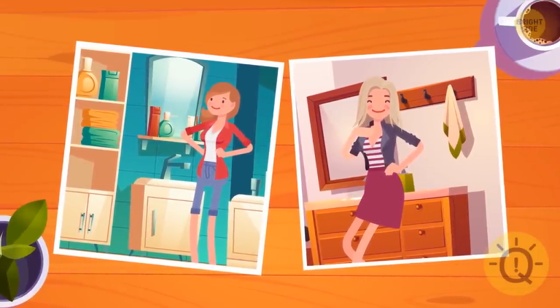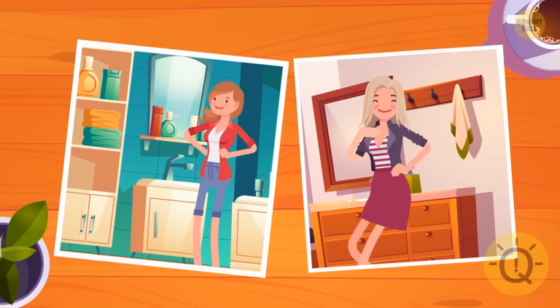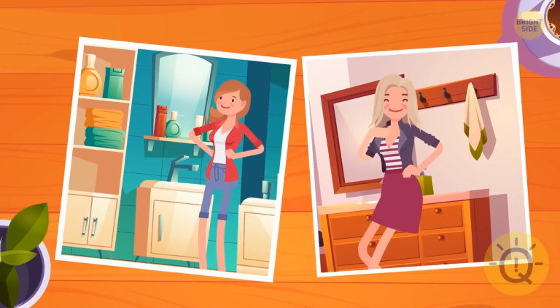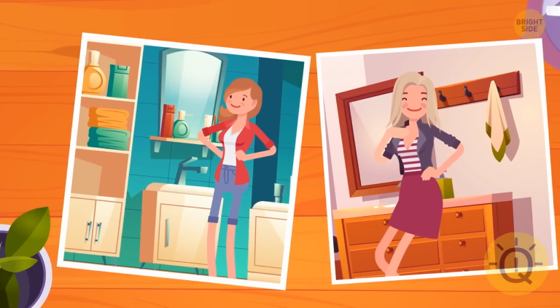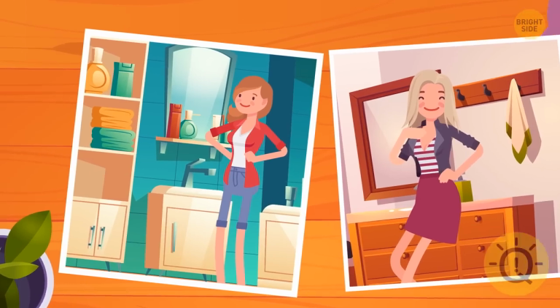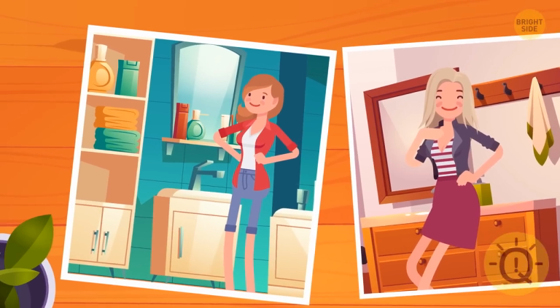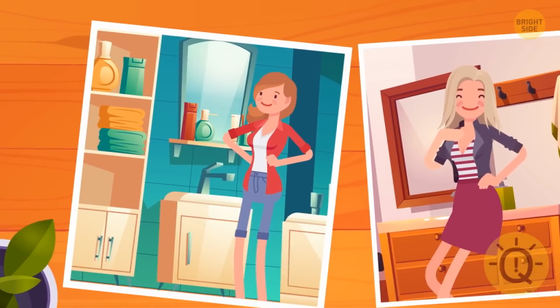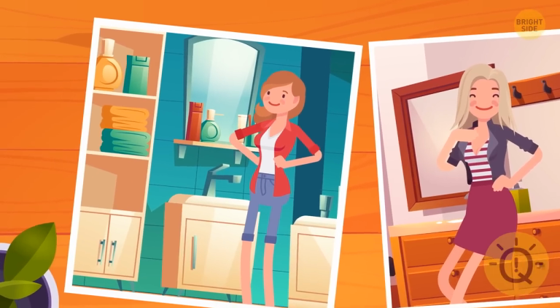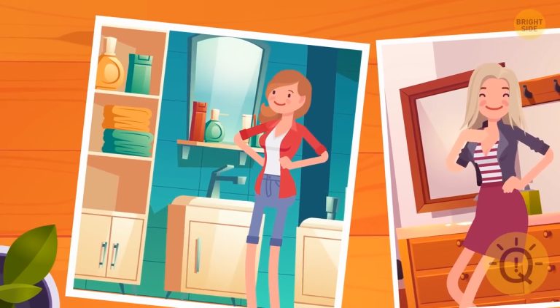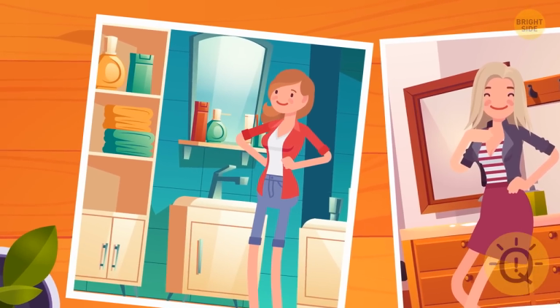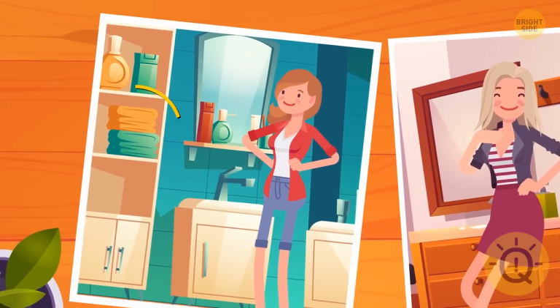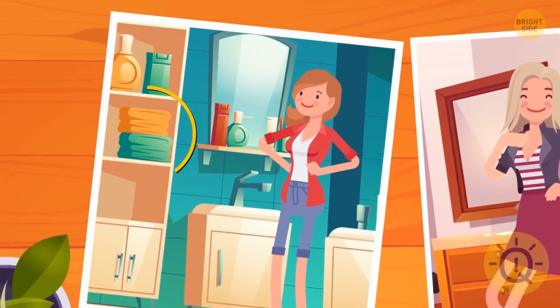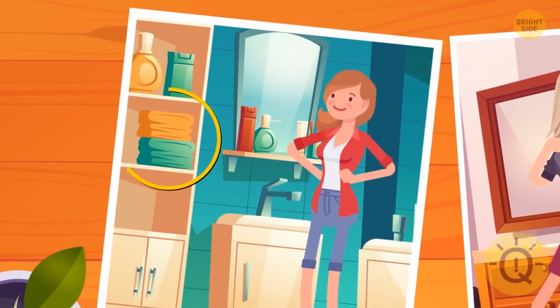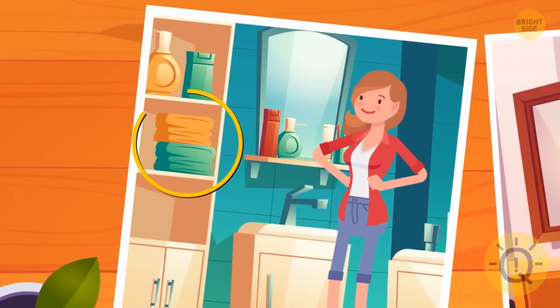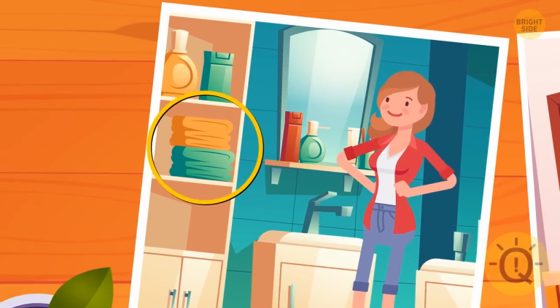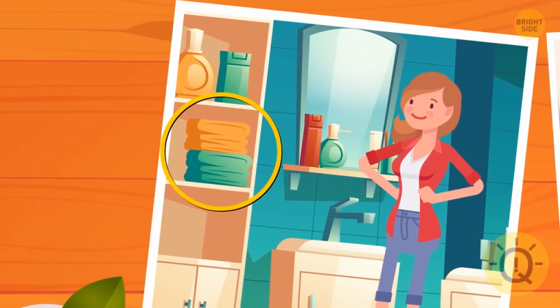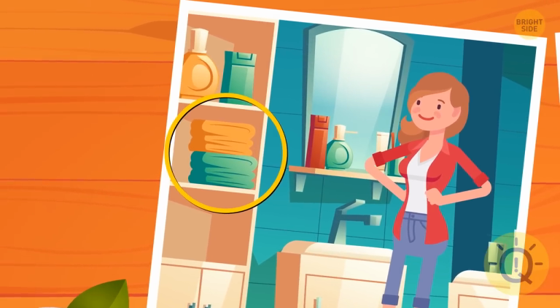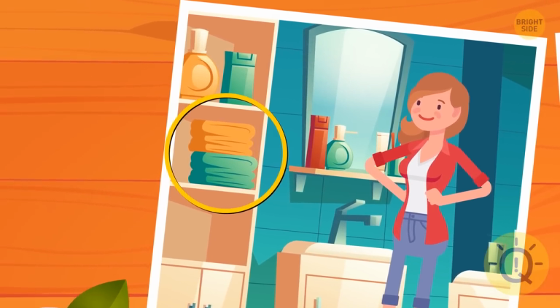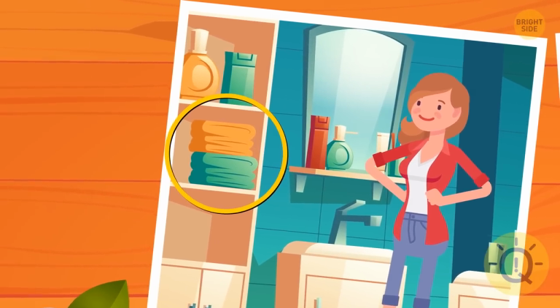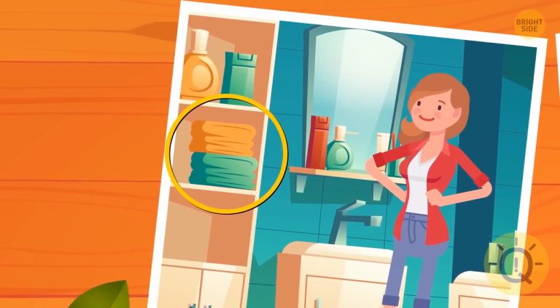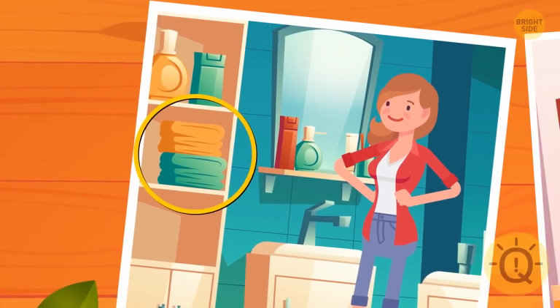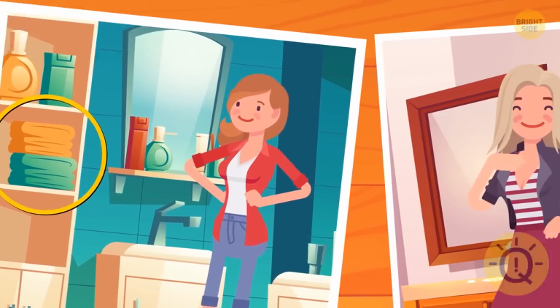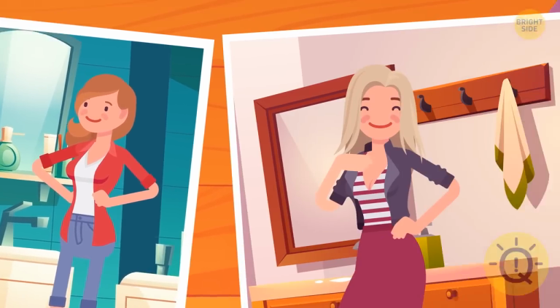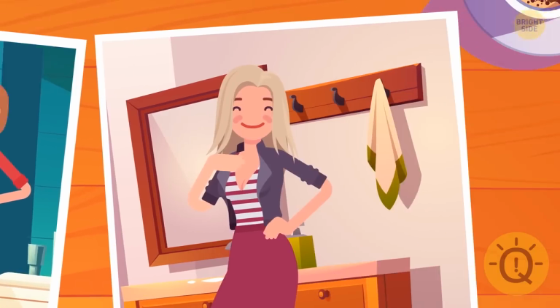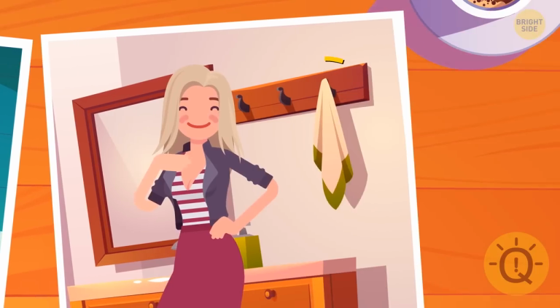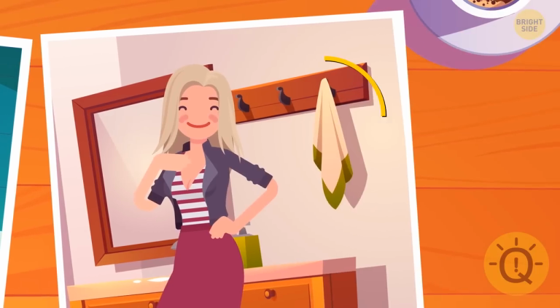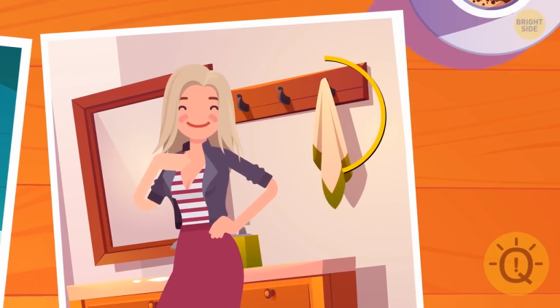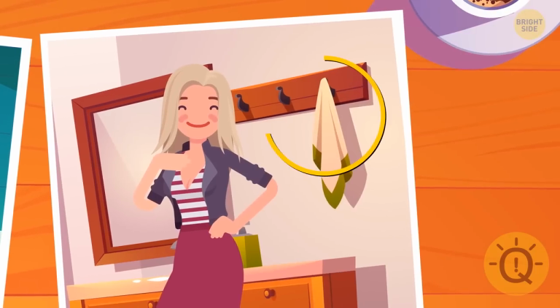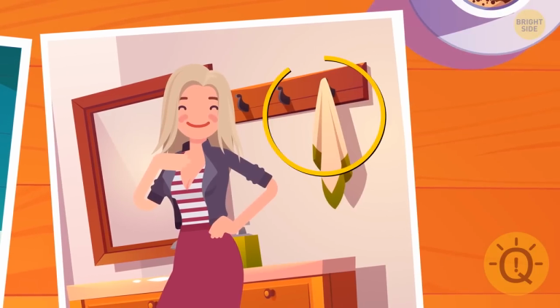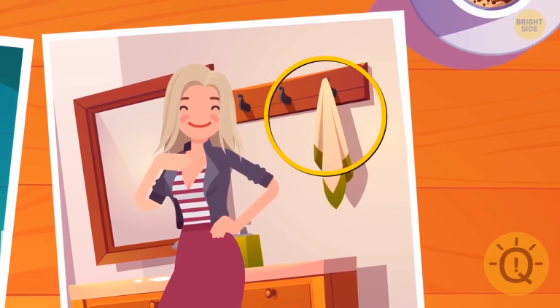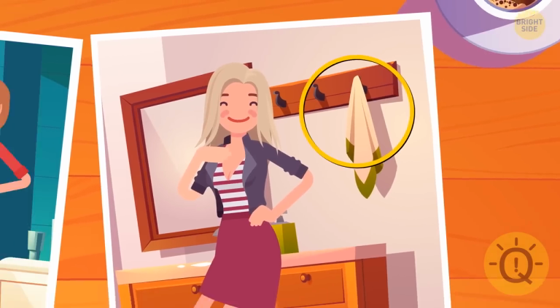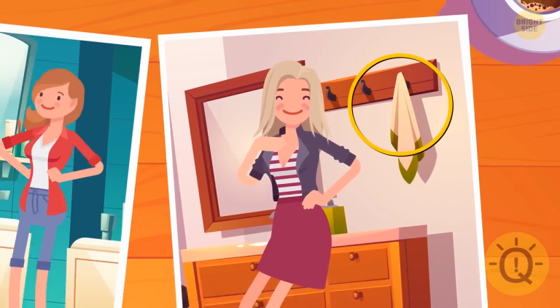It's the first lady. She has two towels in her bathroom, while Ella only has one.